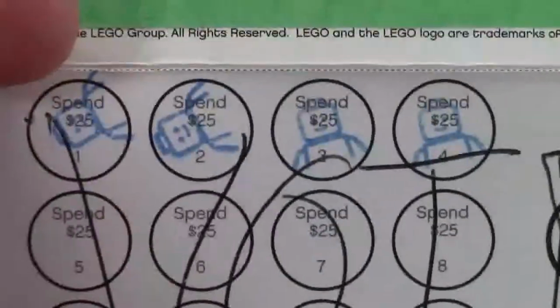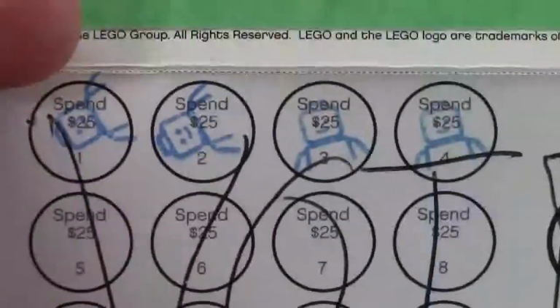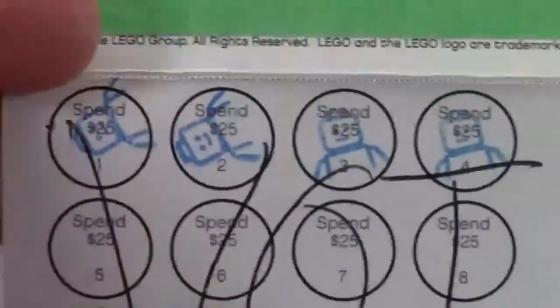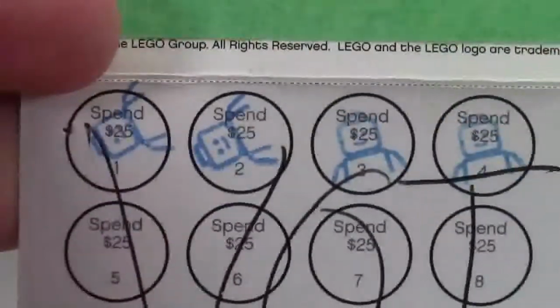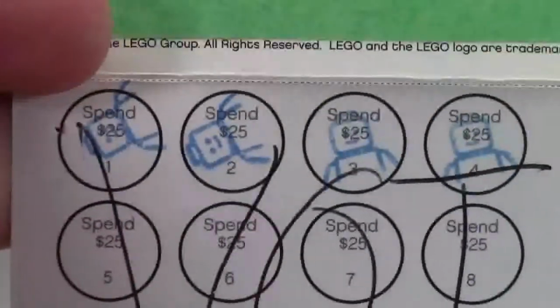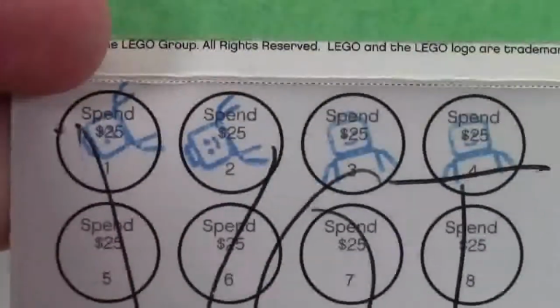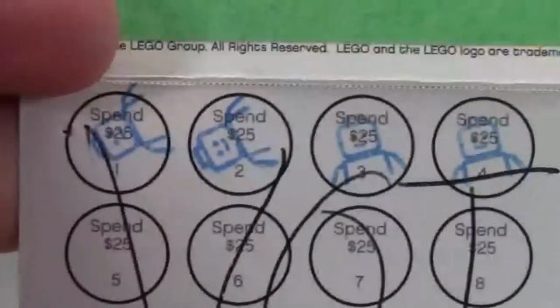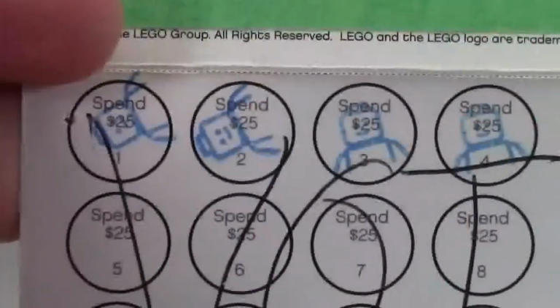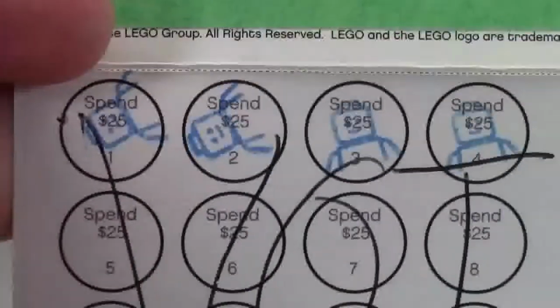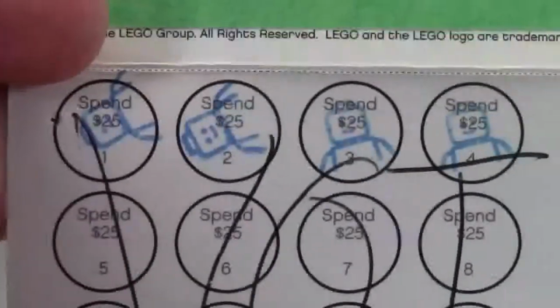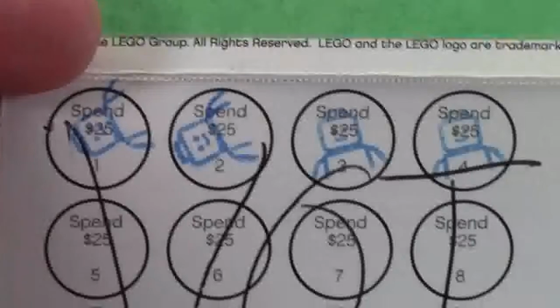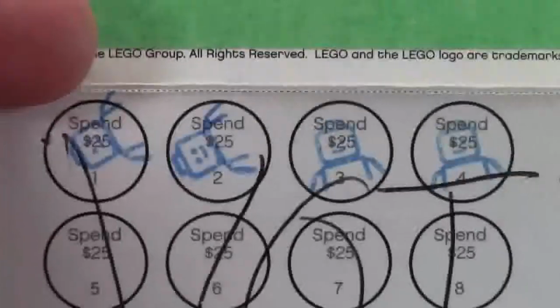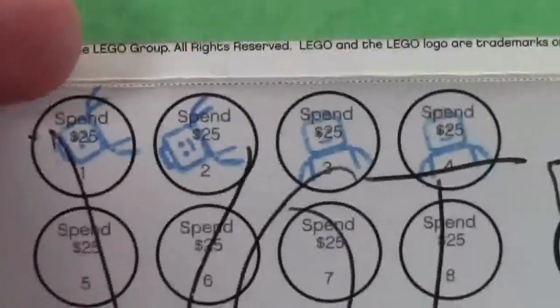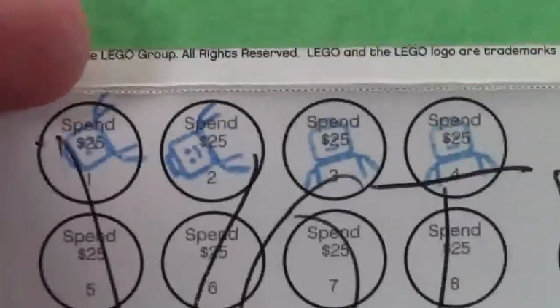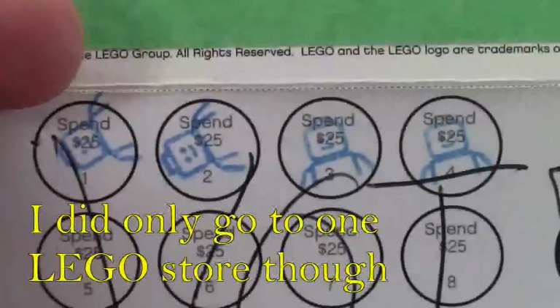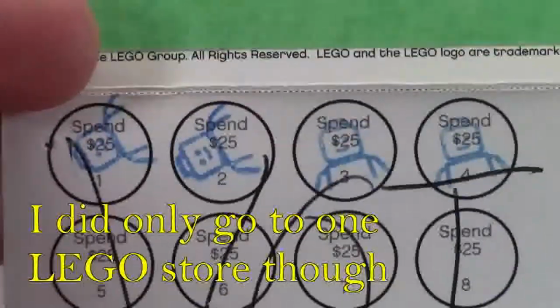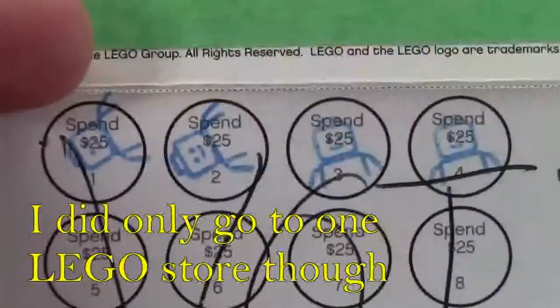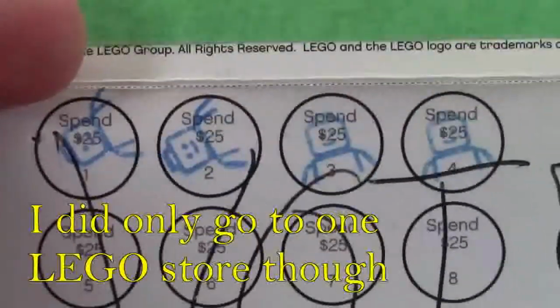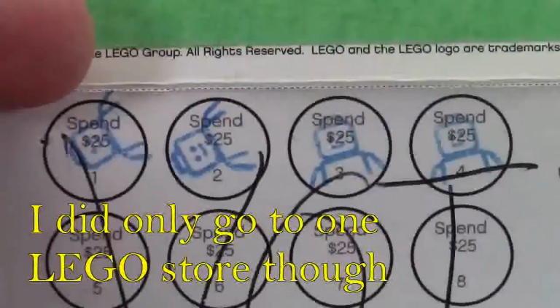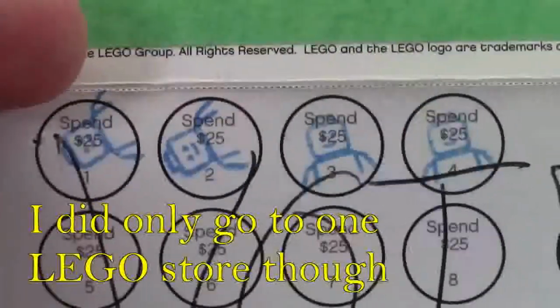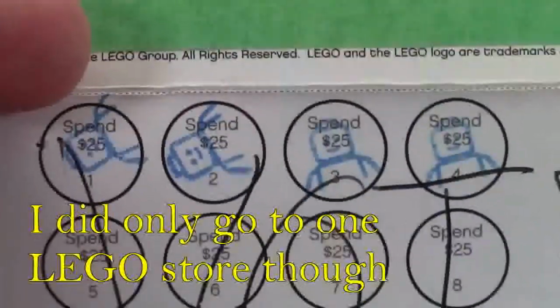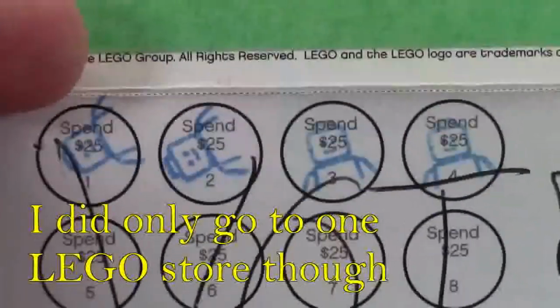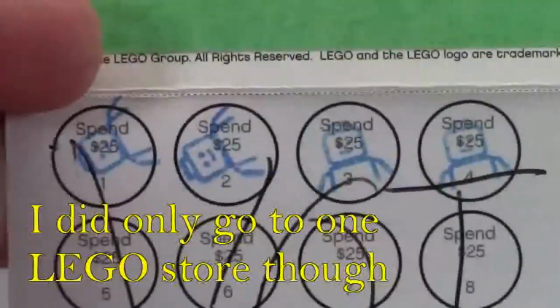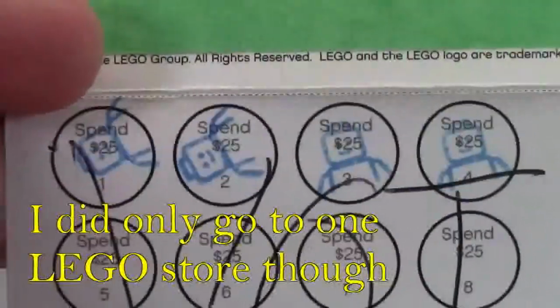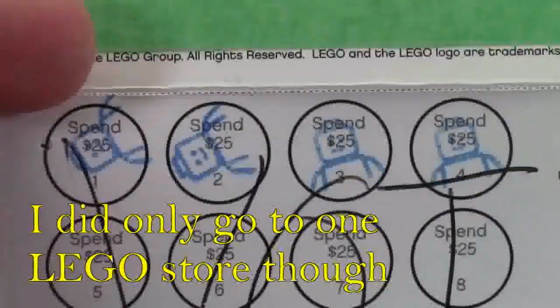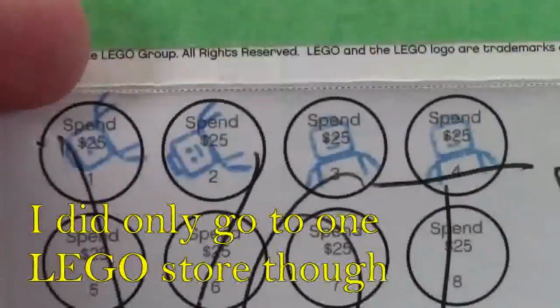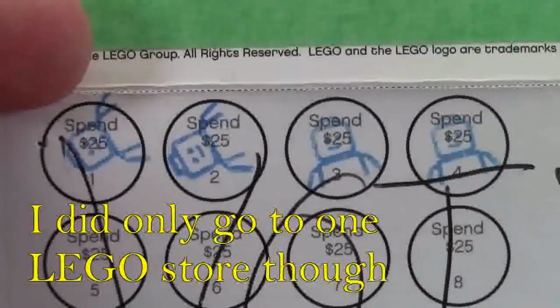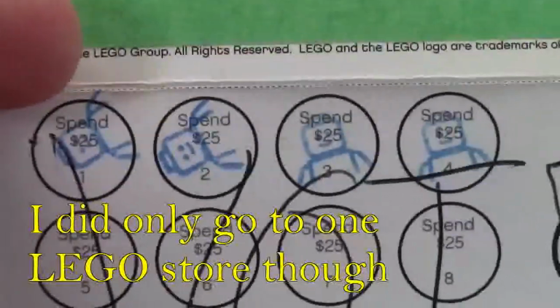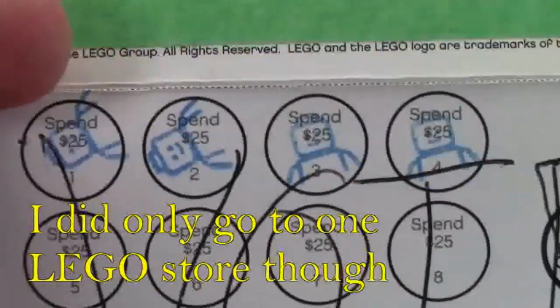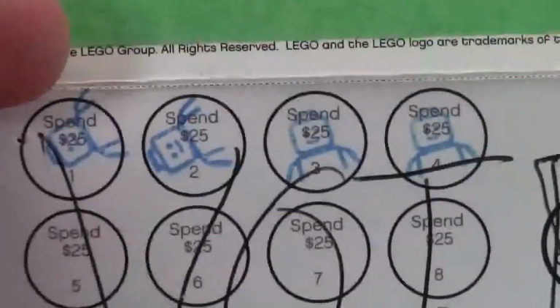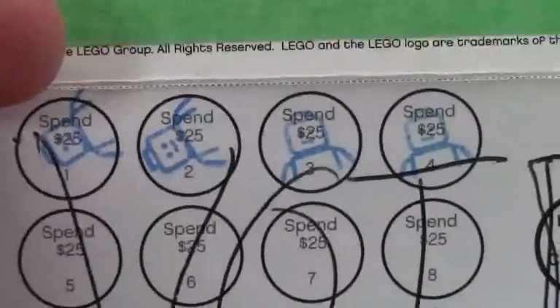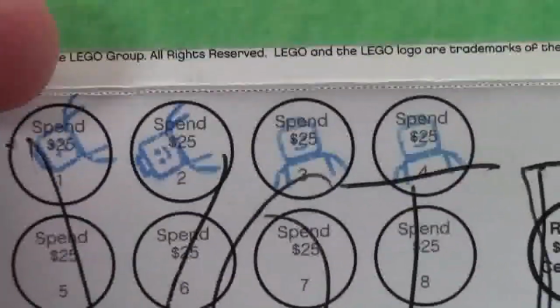And as you can see, I had only spent $100 with this program, because there are only four stamps.